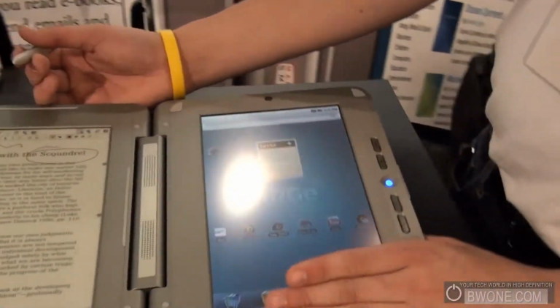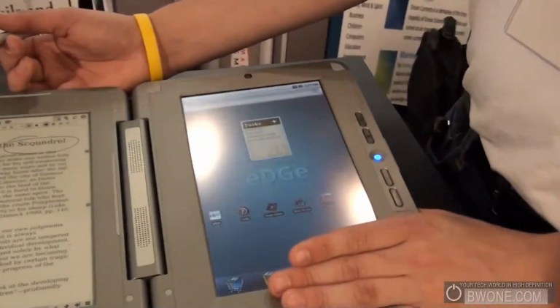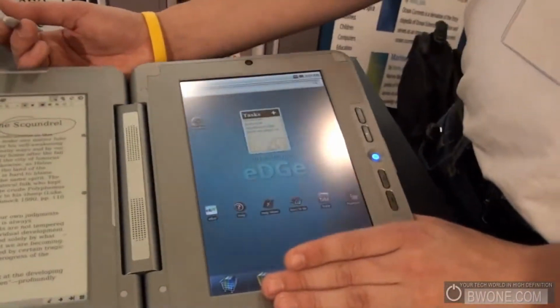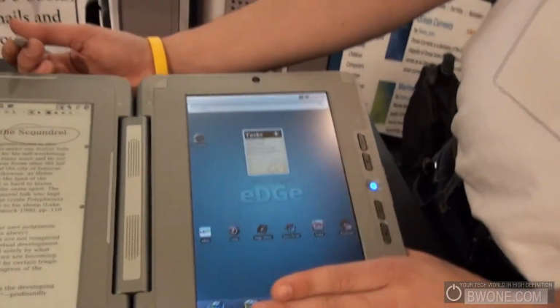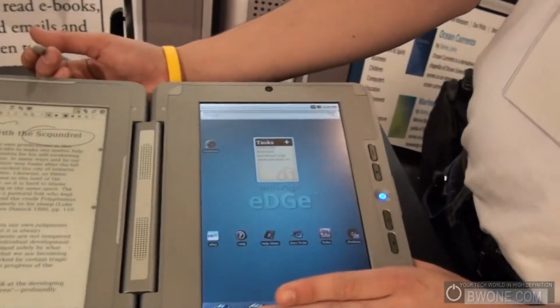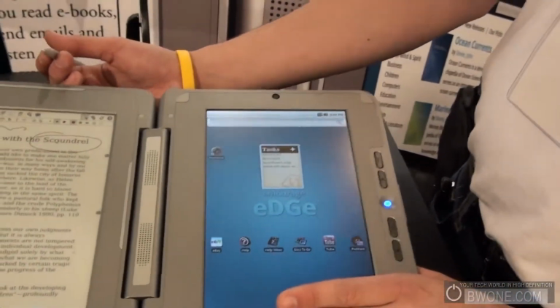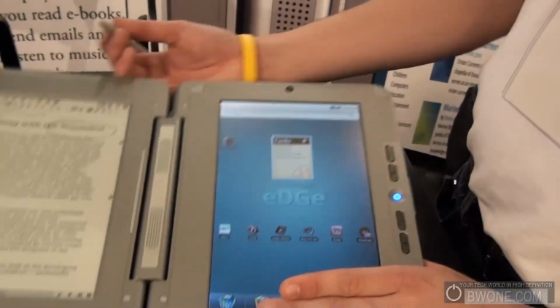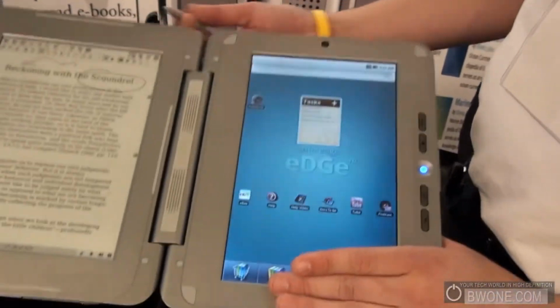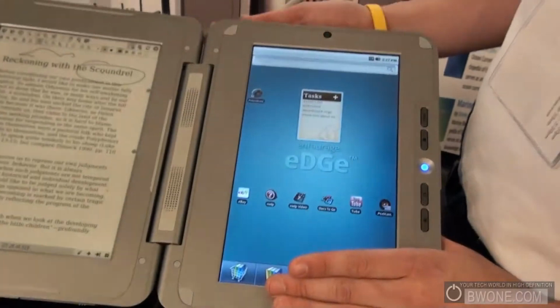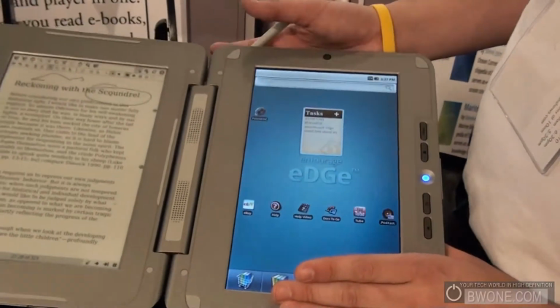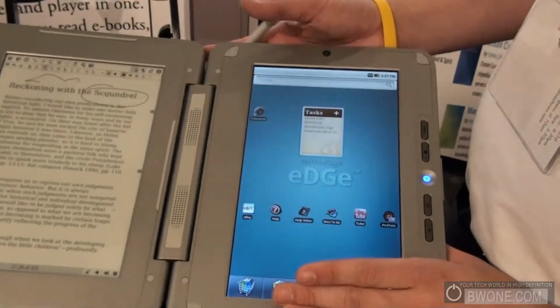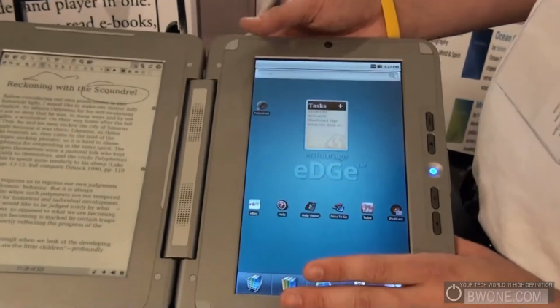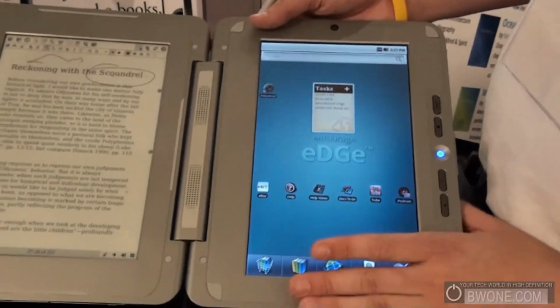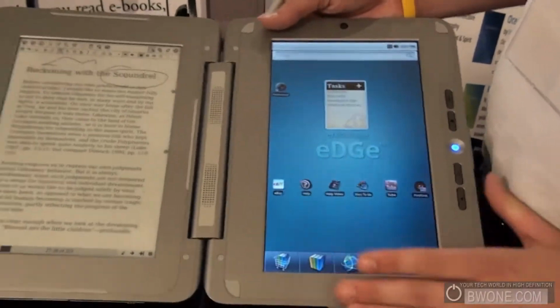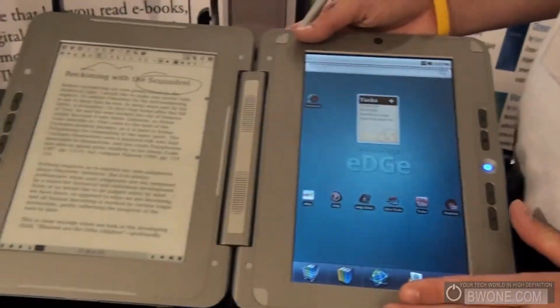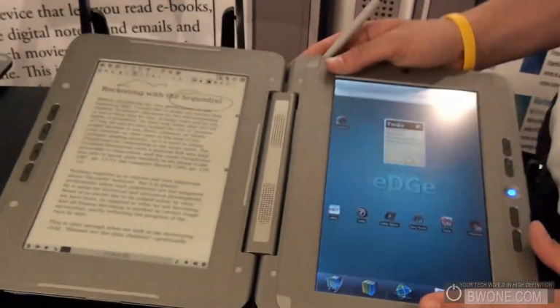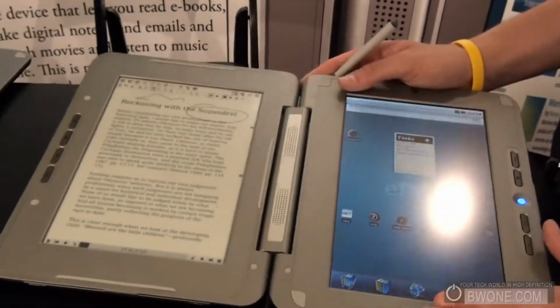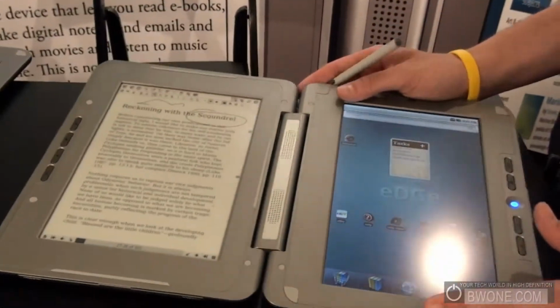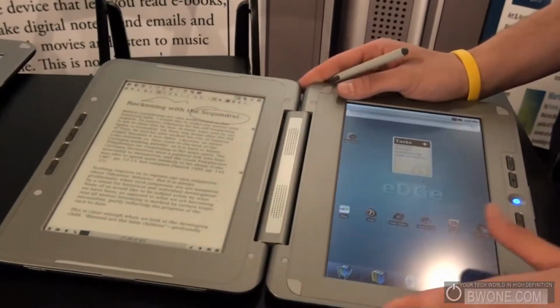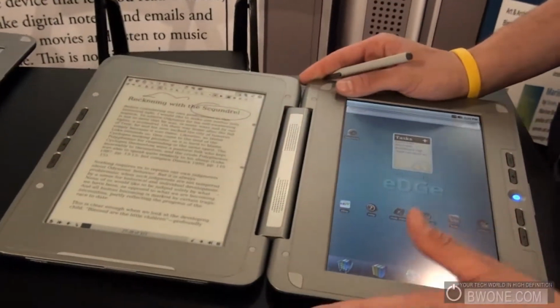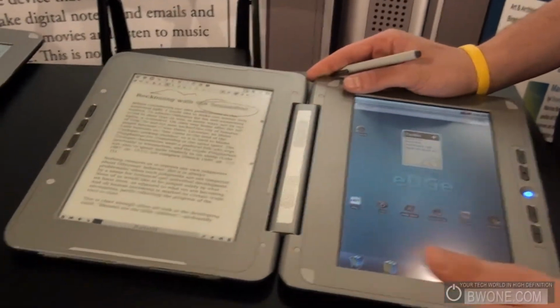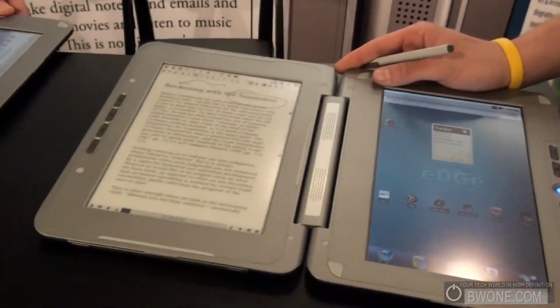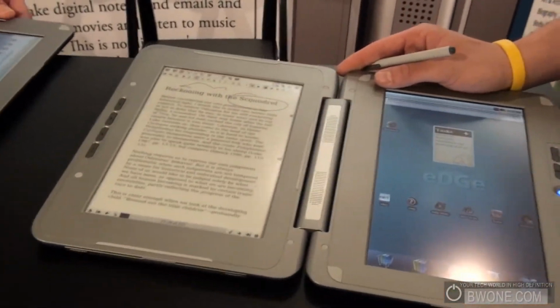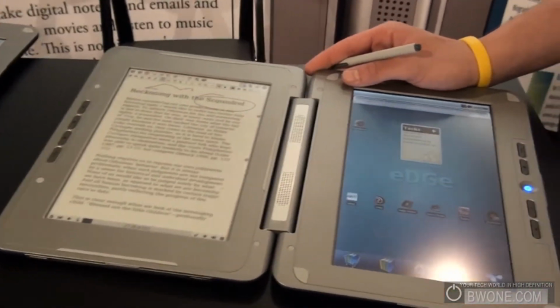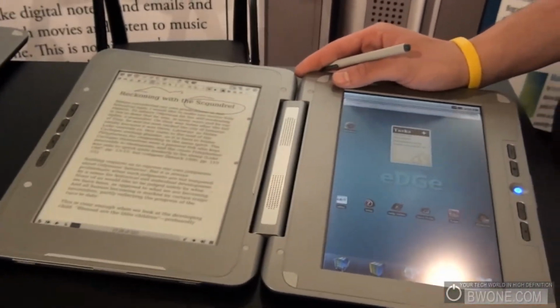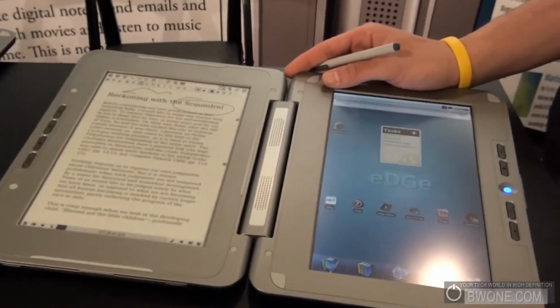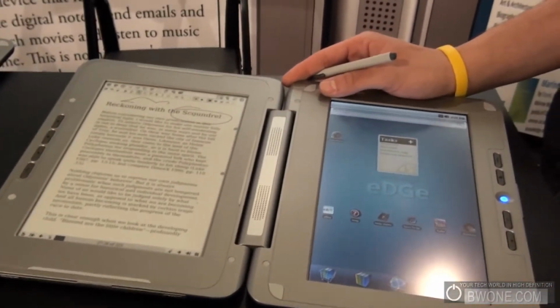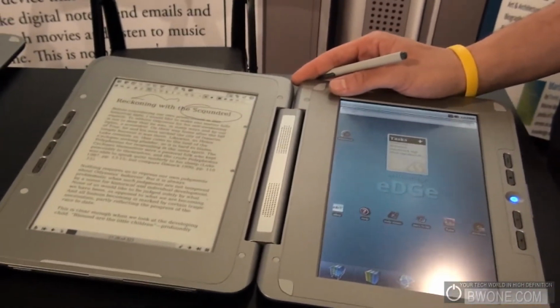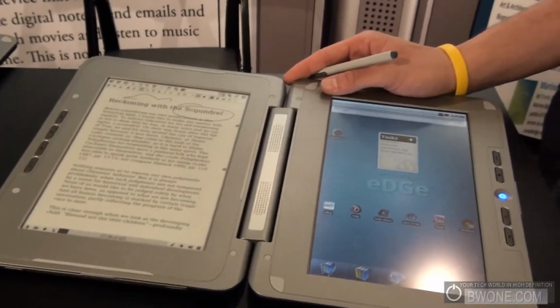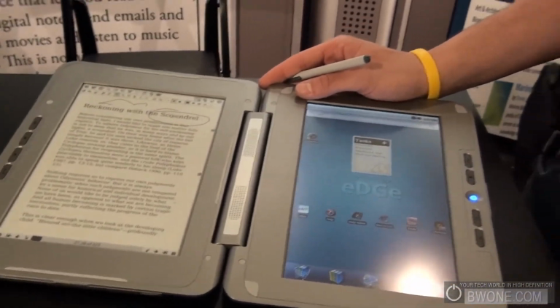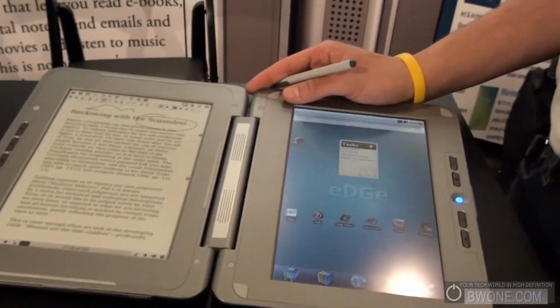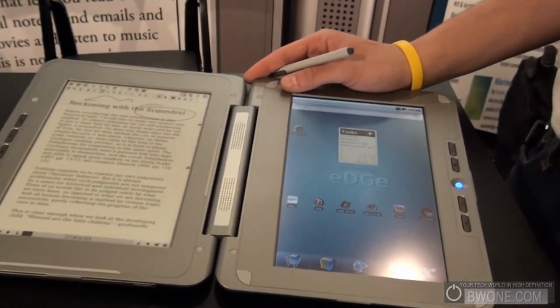It's retailing for $499 and you can buy it from our website at entourageedge.com.